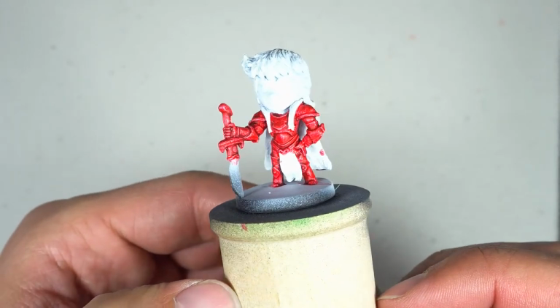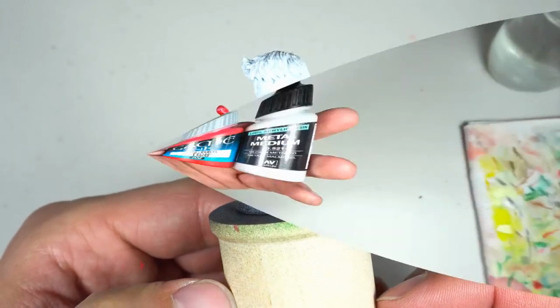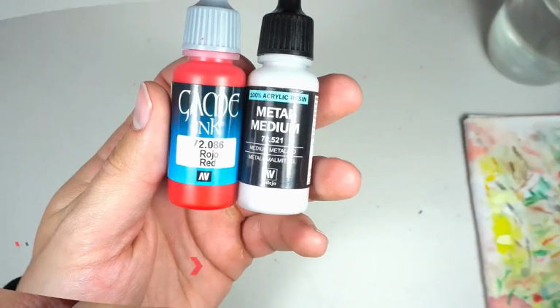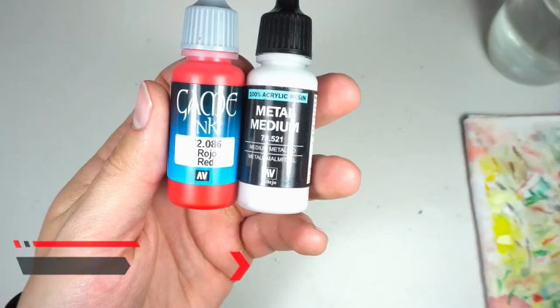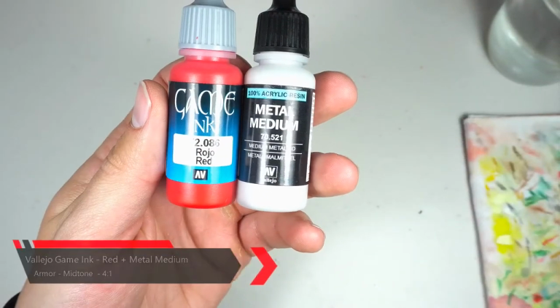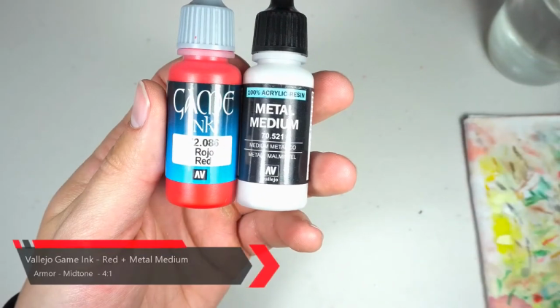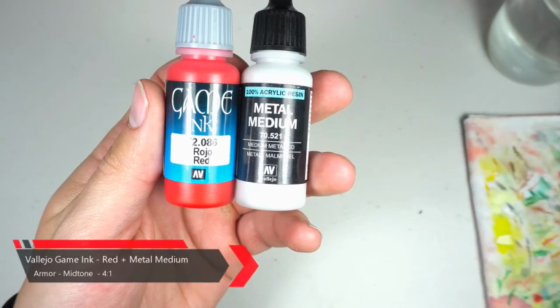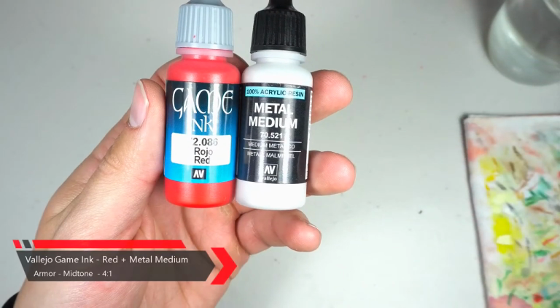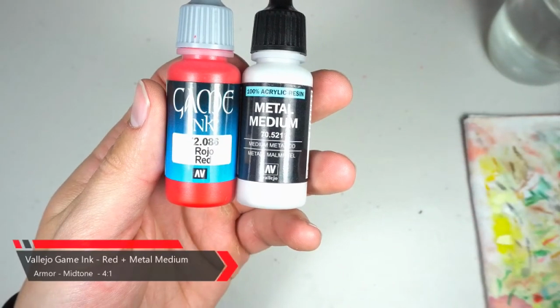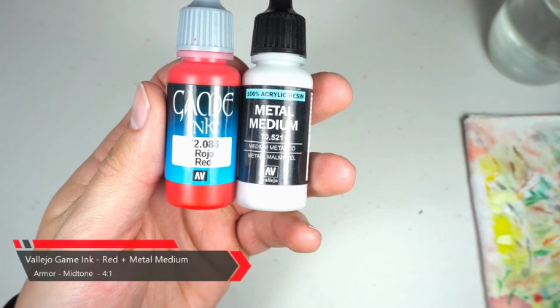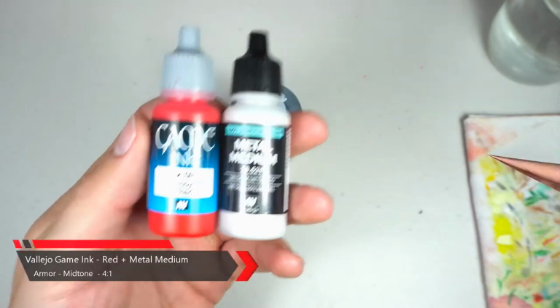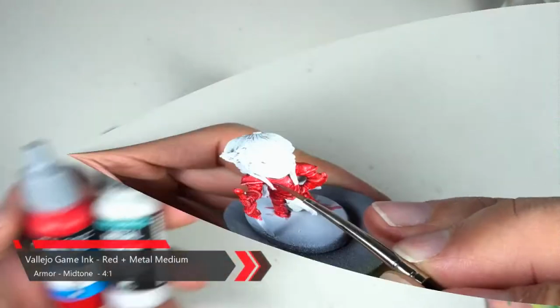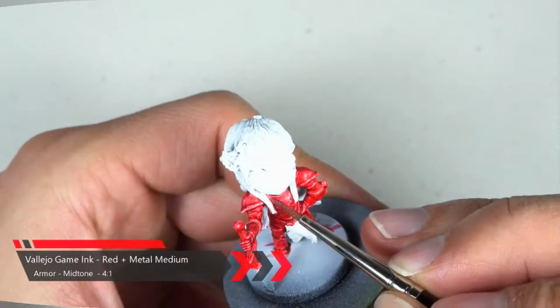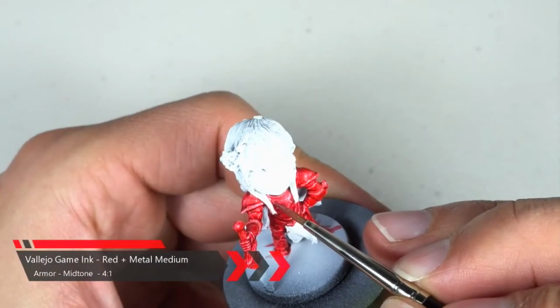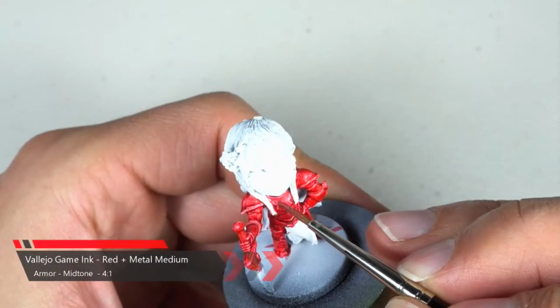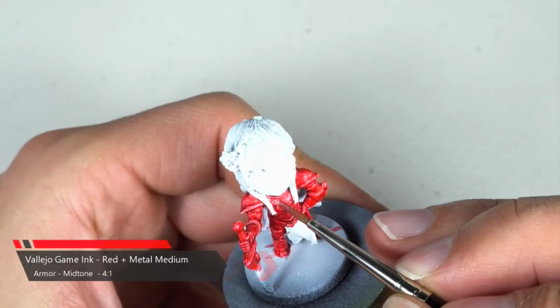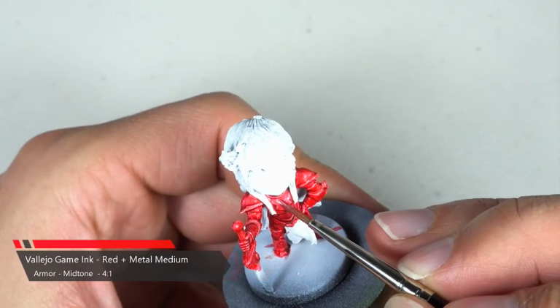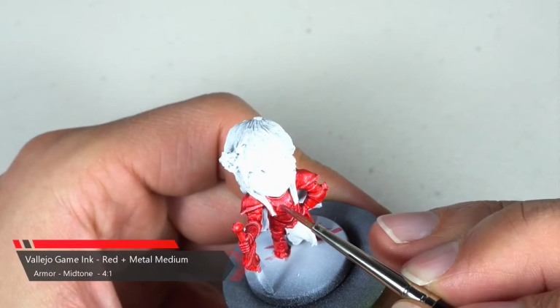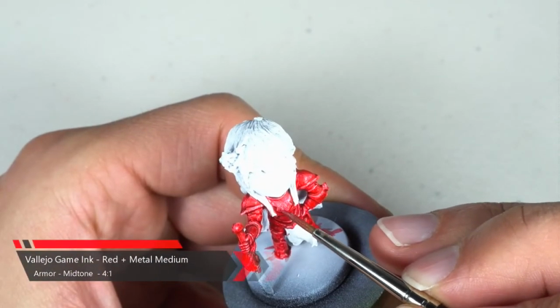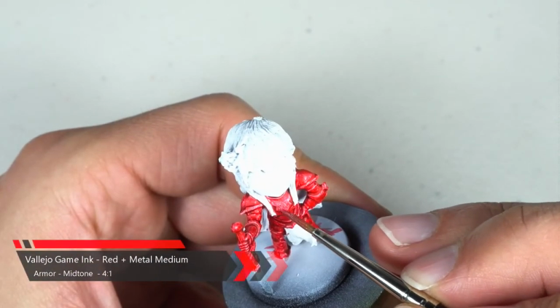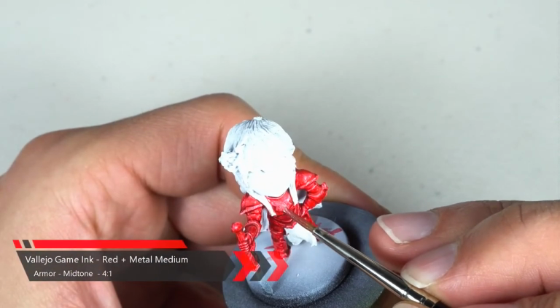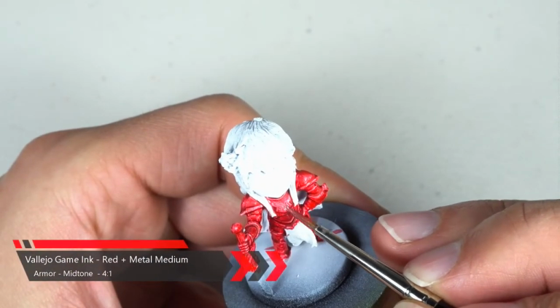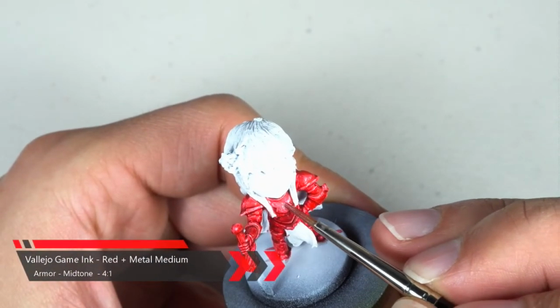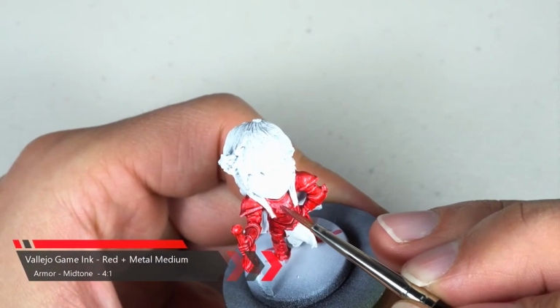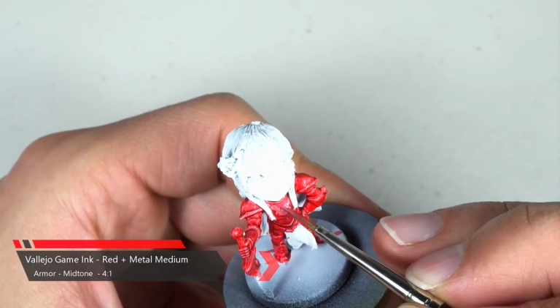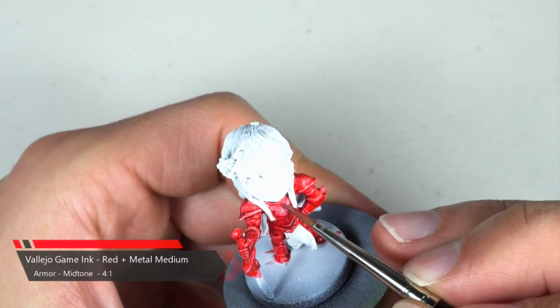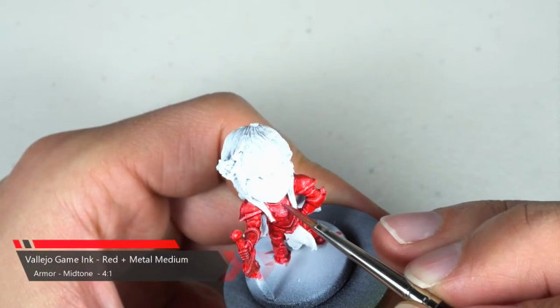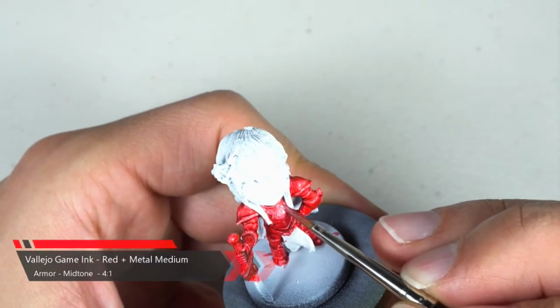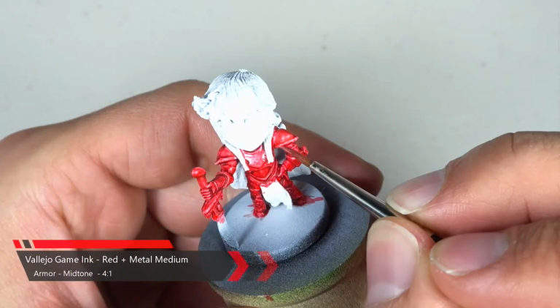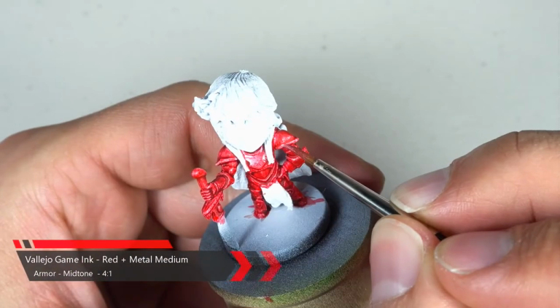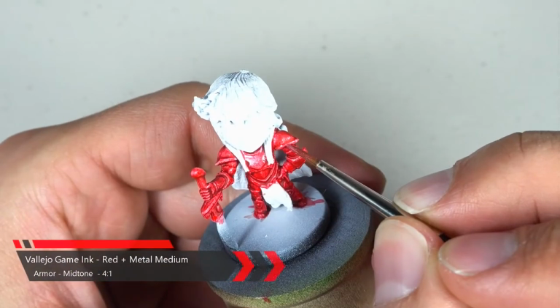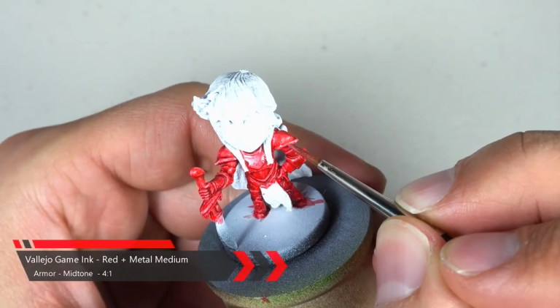Now that the shade has dried, we're gonna go back with our four to one mix of red ink and metal medium and re-establish some of our mid tones.